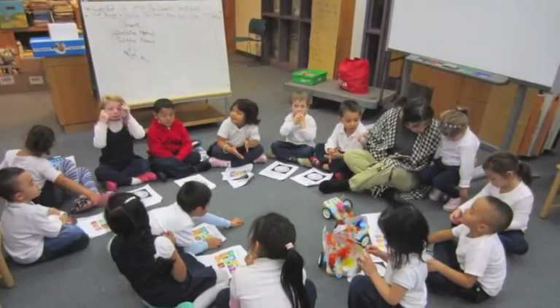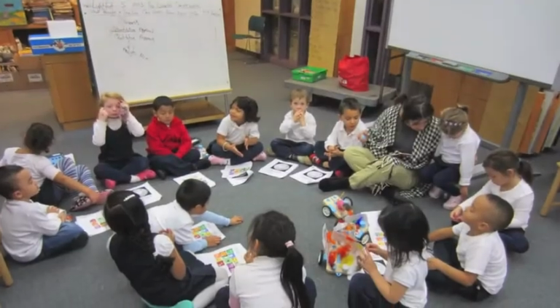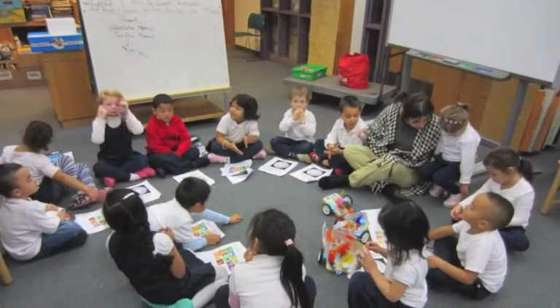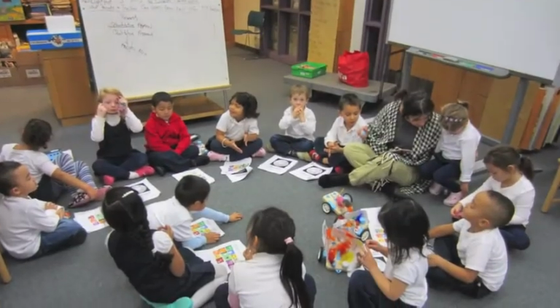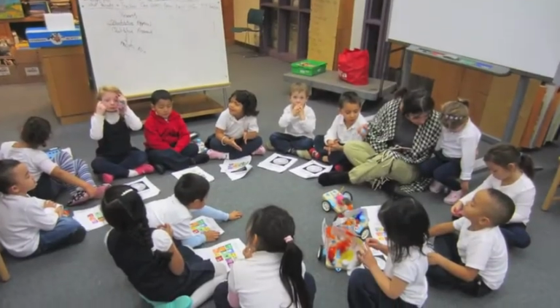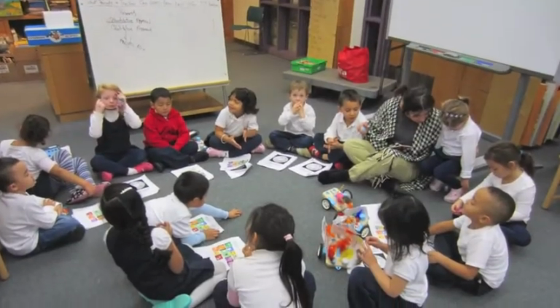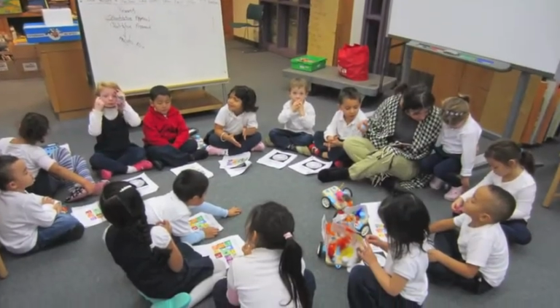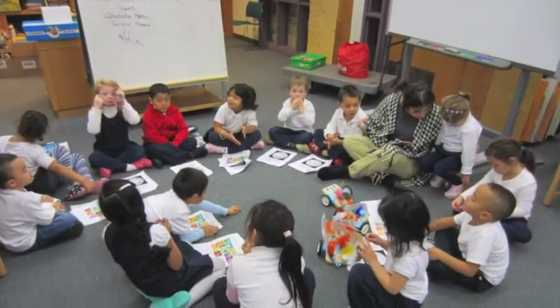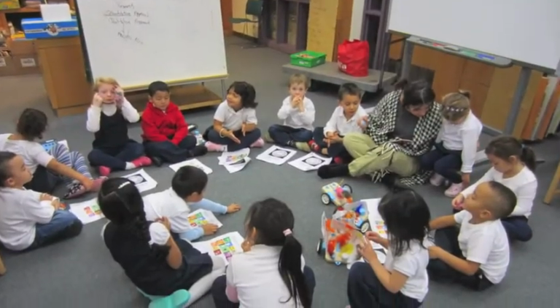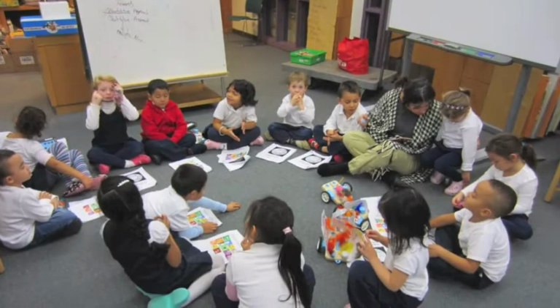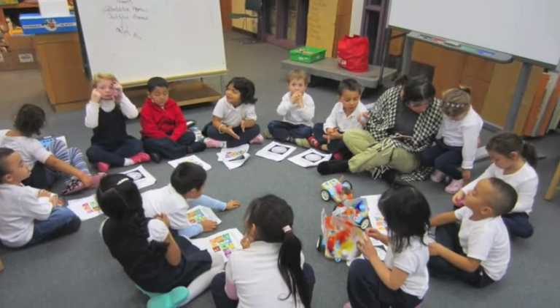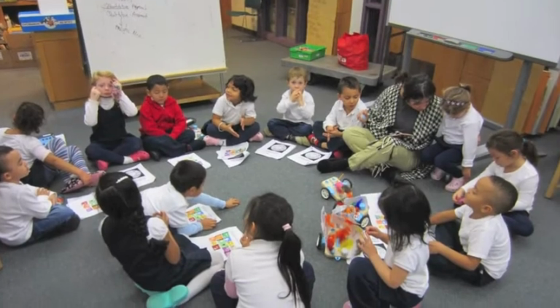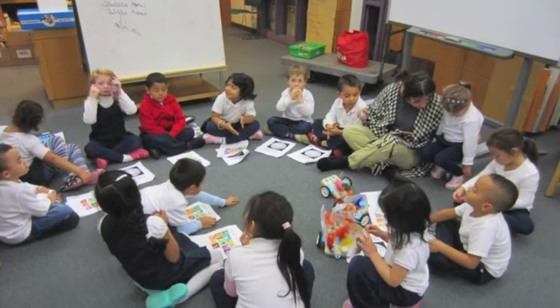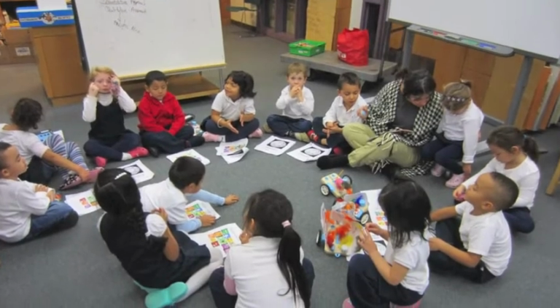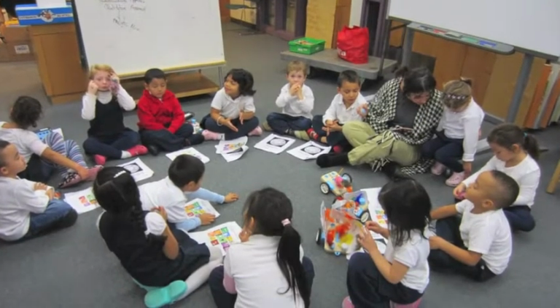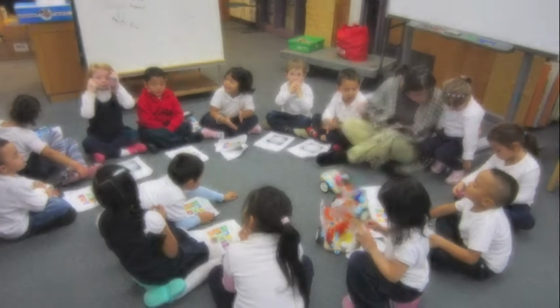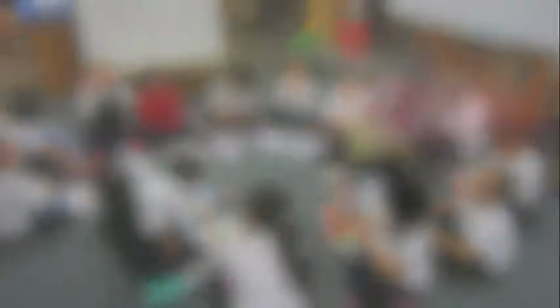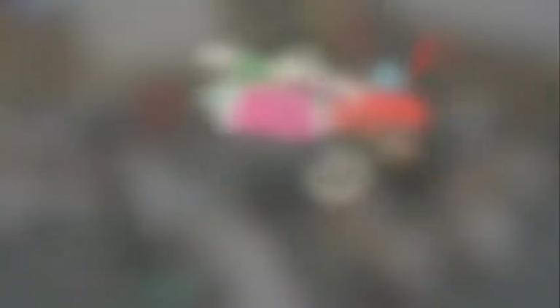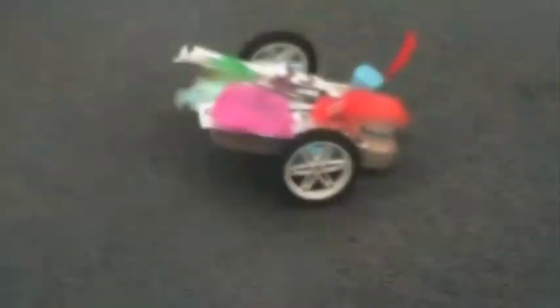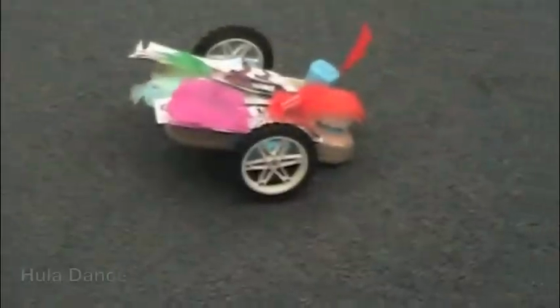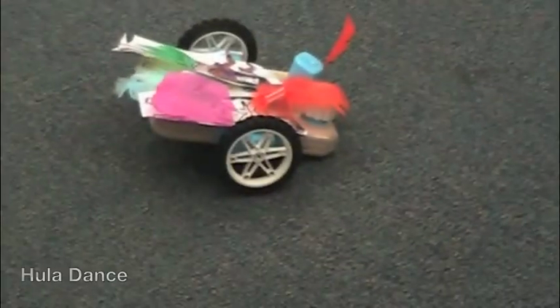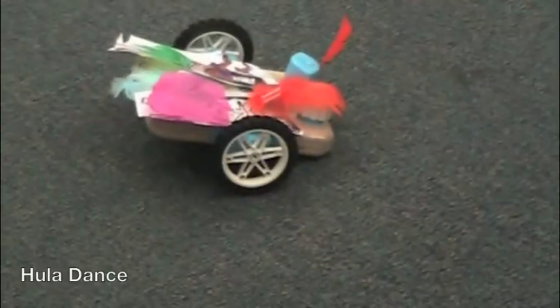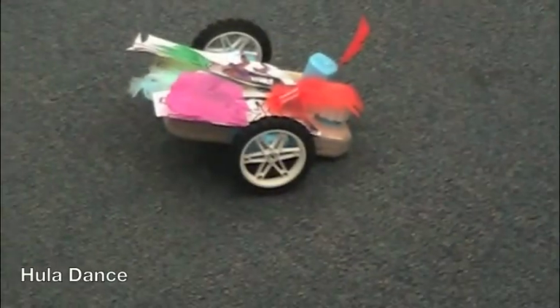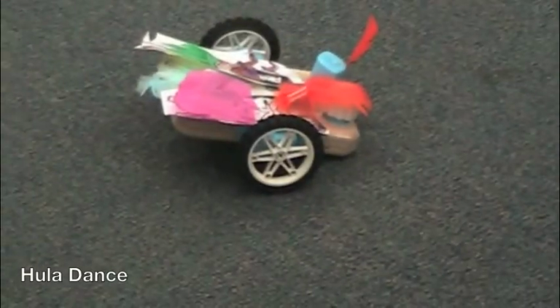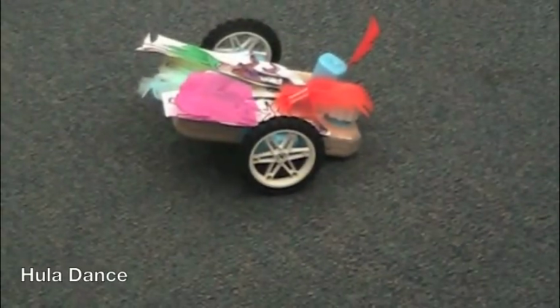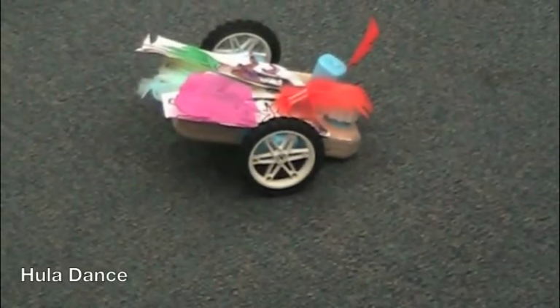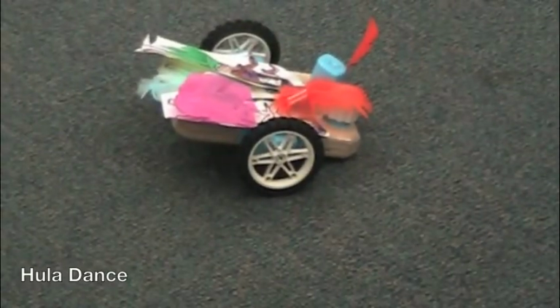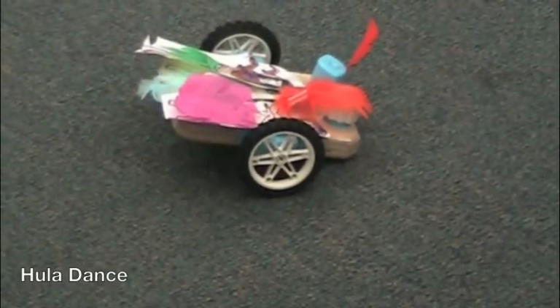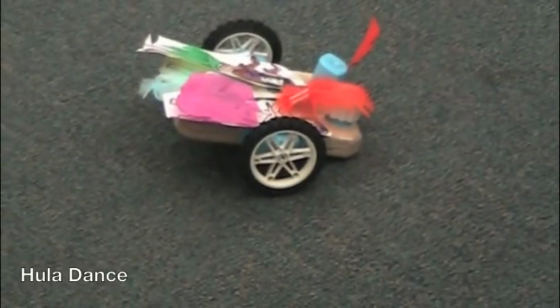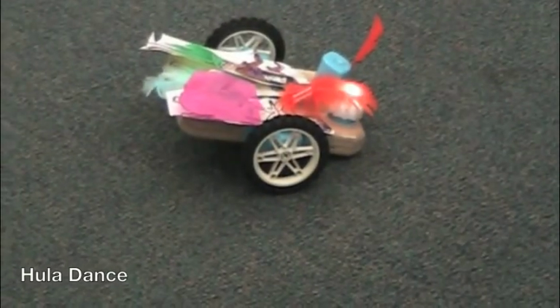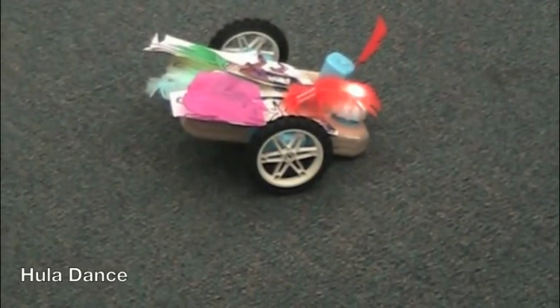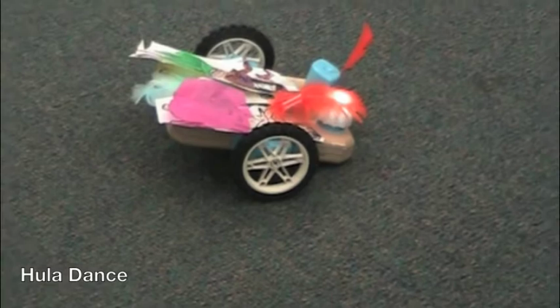After a lot of hard work, the class demonstrated their final projects in a robot dance recital.